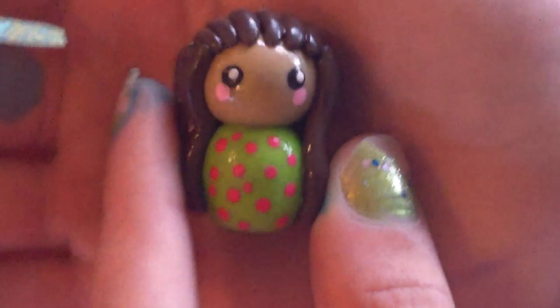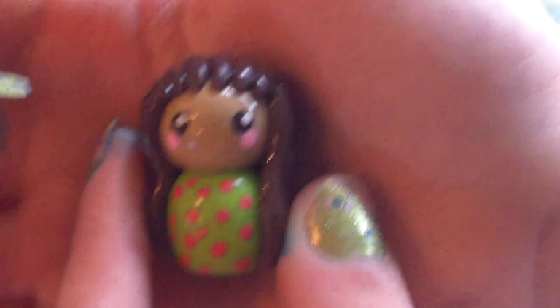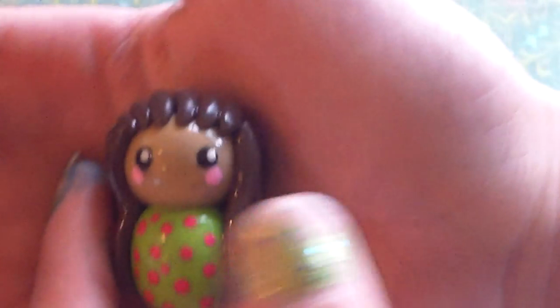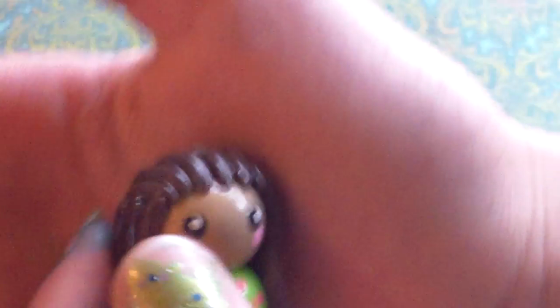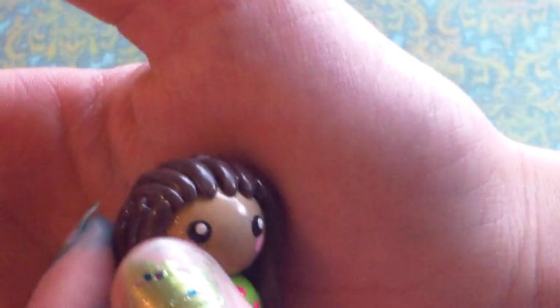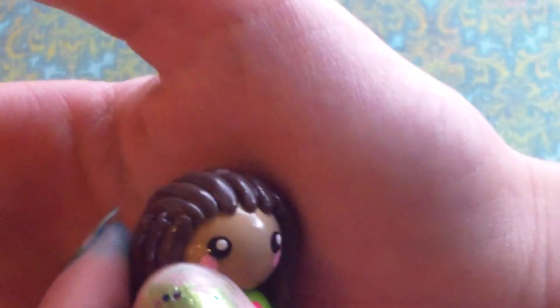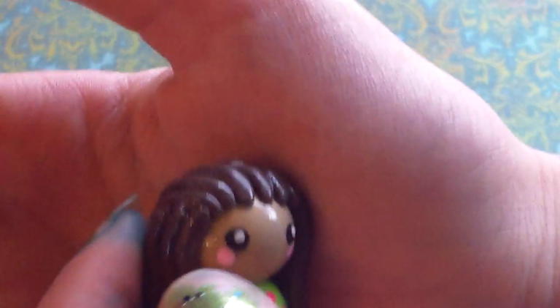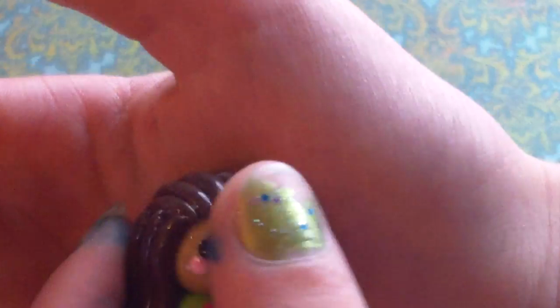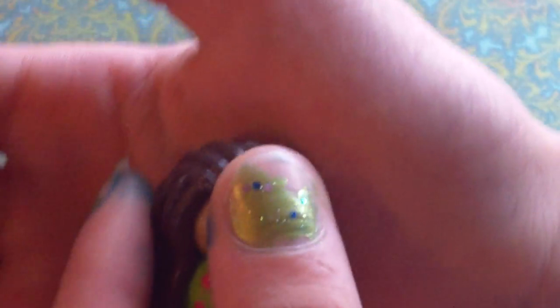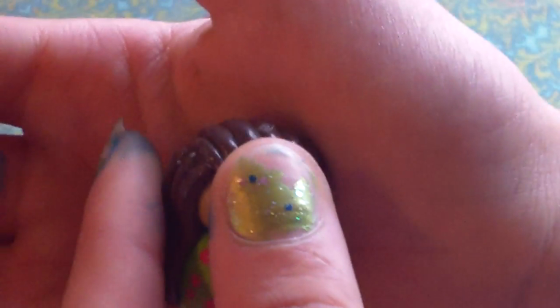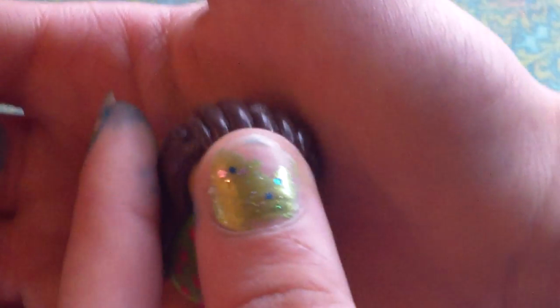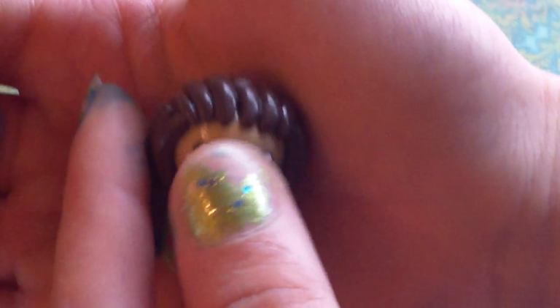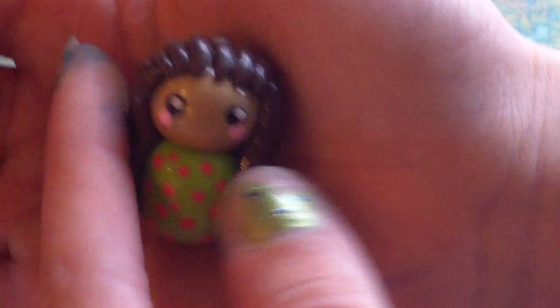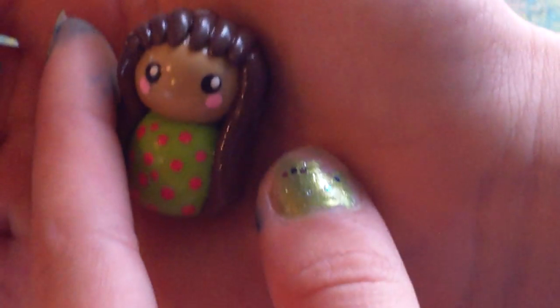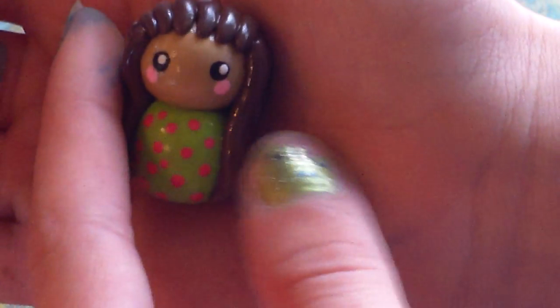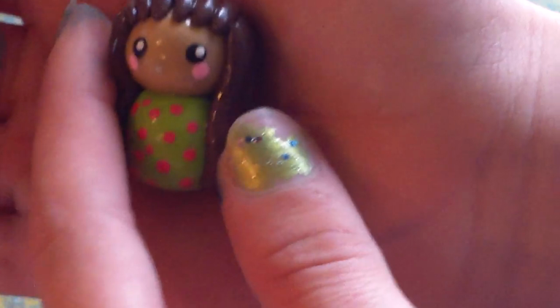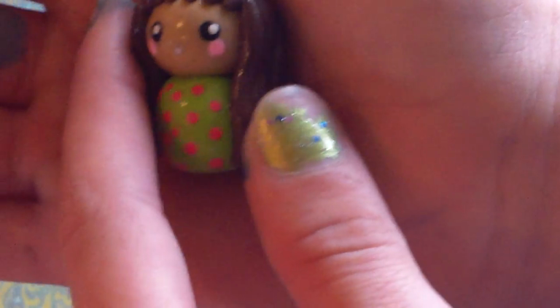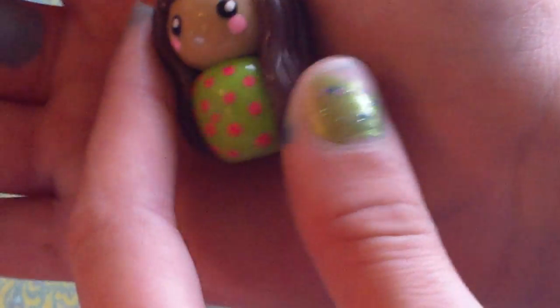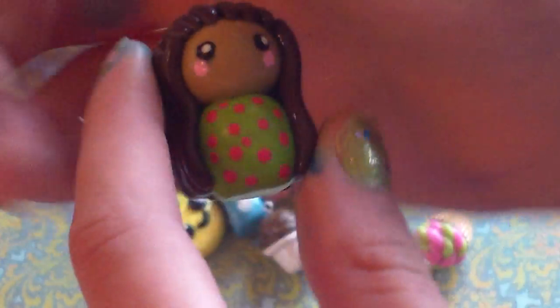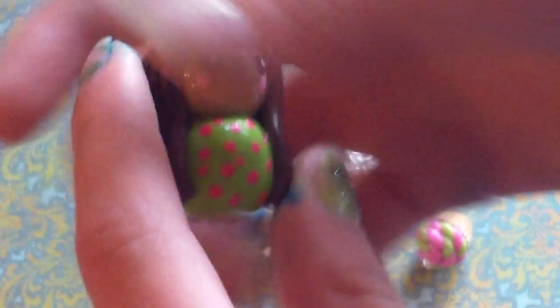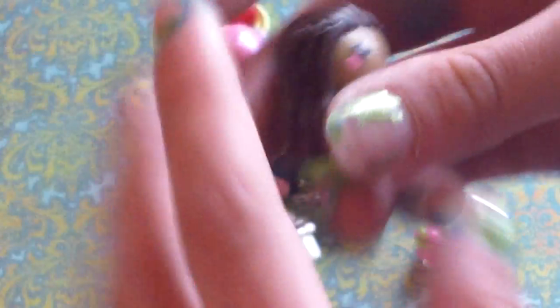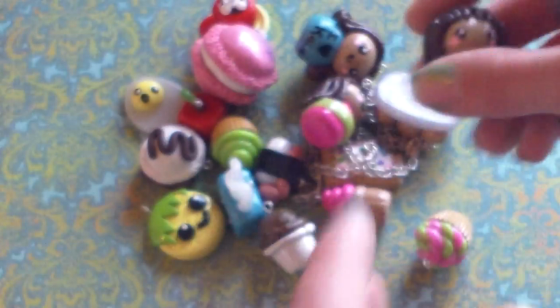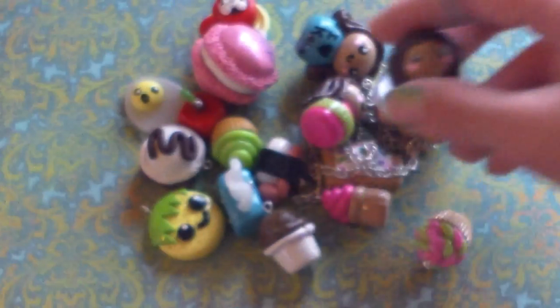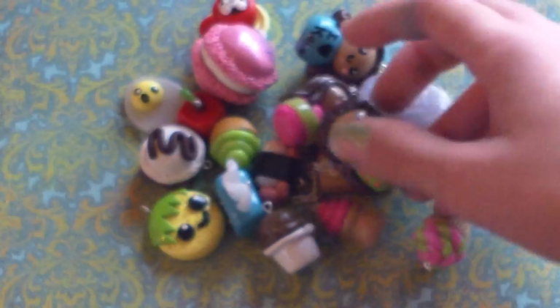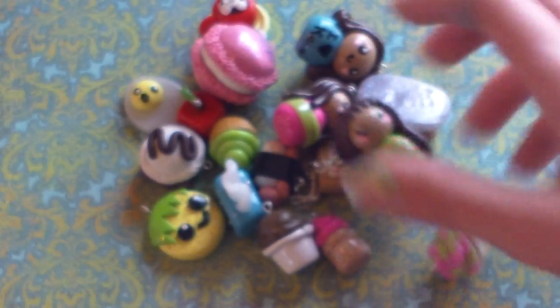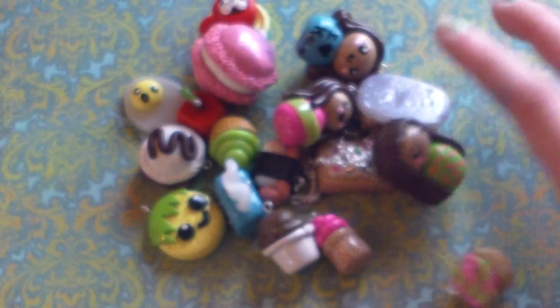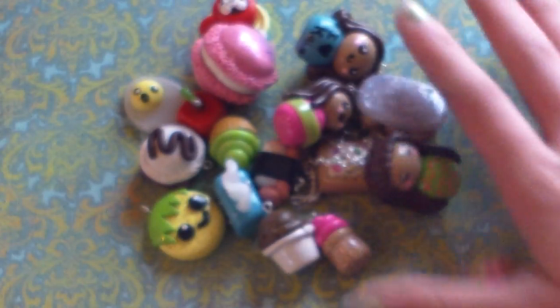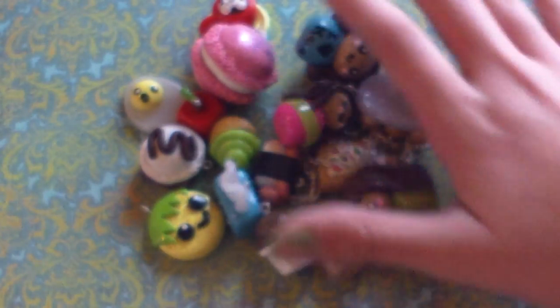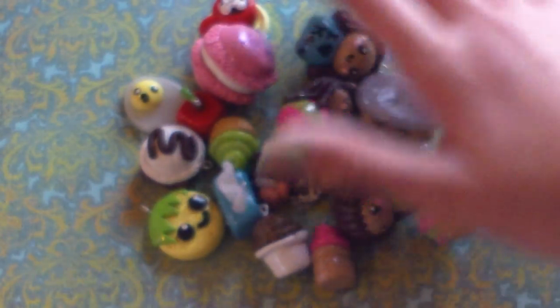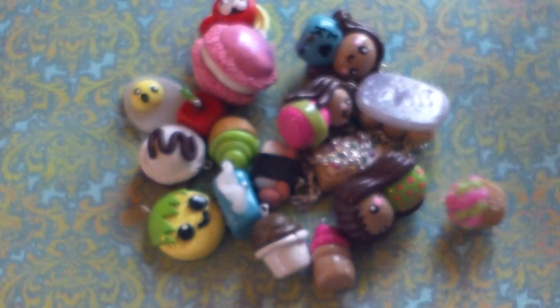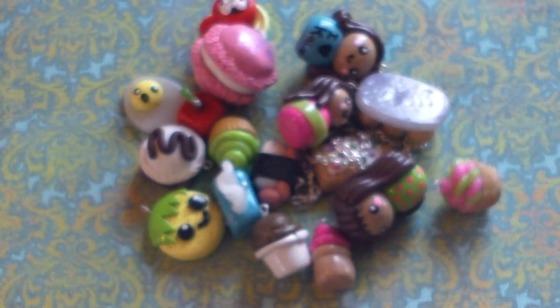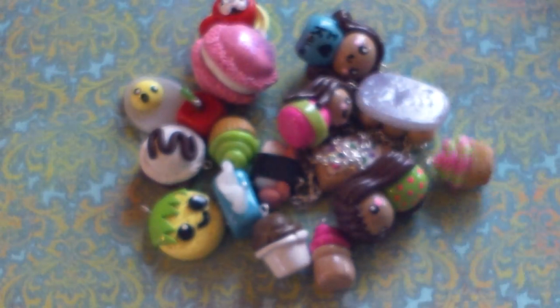And this one doesn't have a face, because I saw one on Google that didn't have a face.